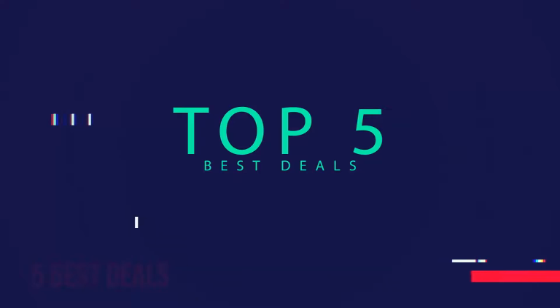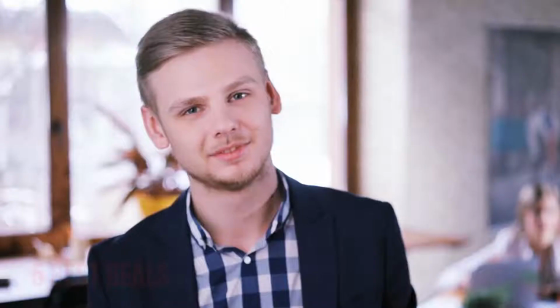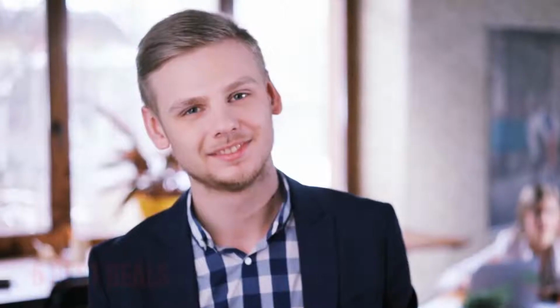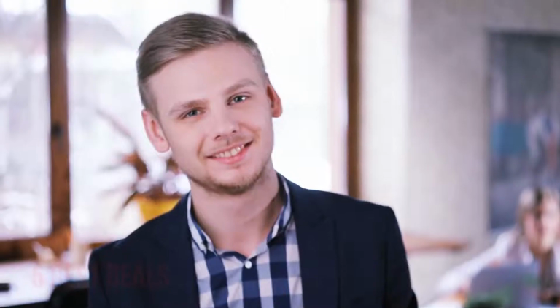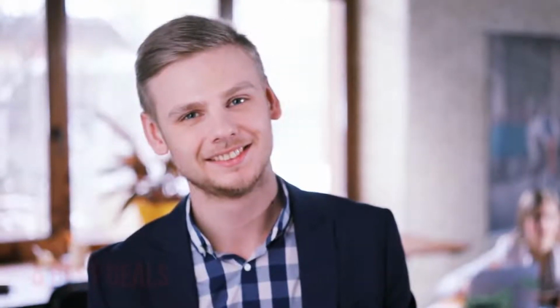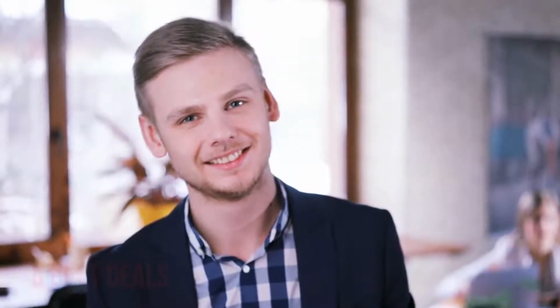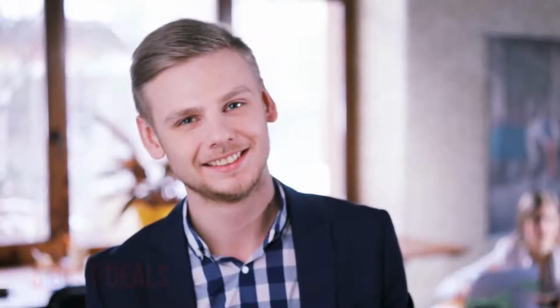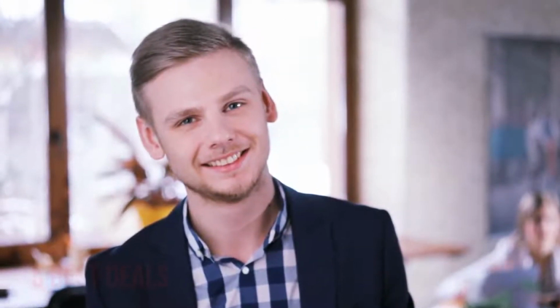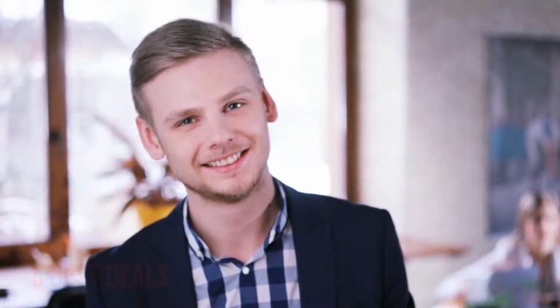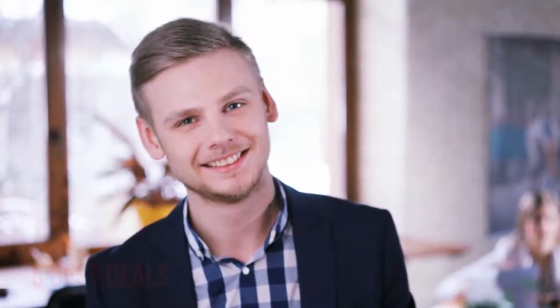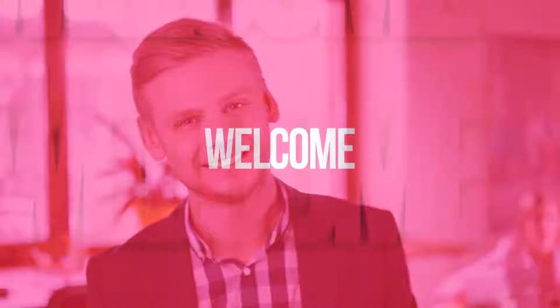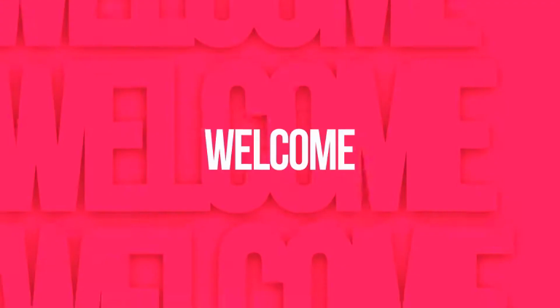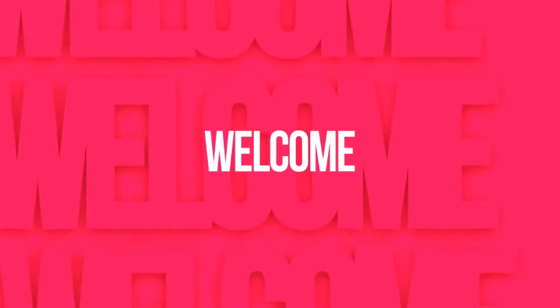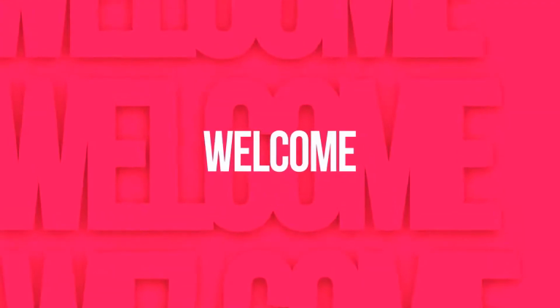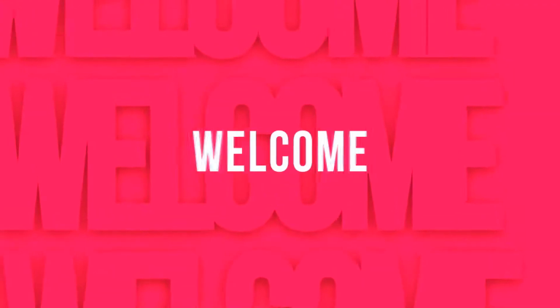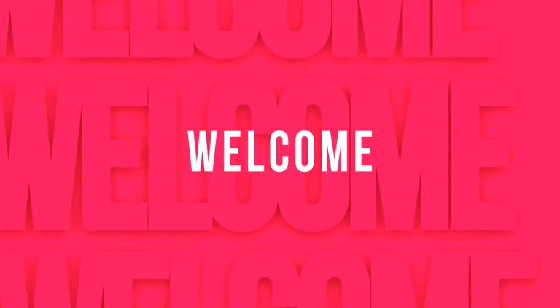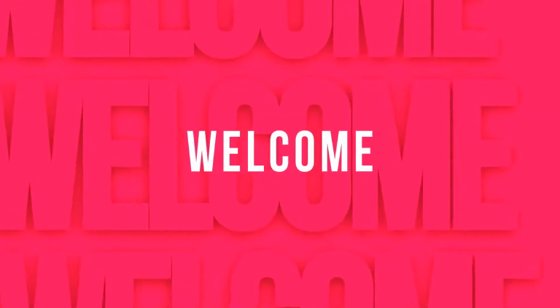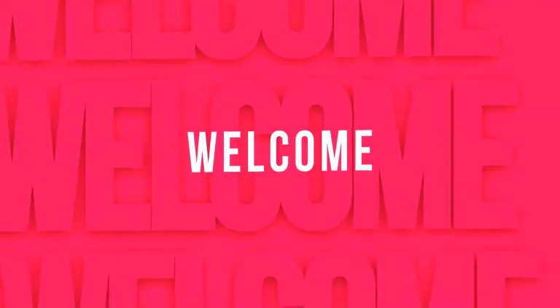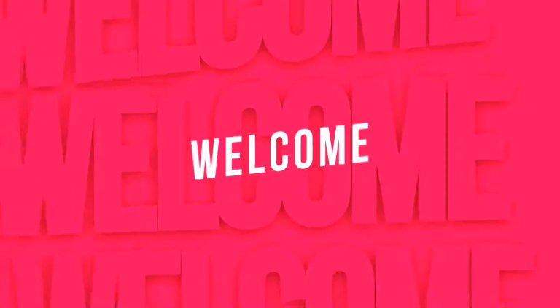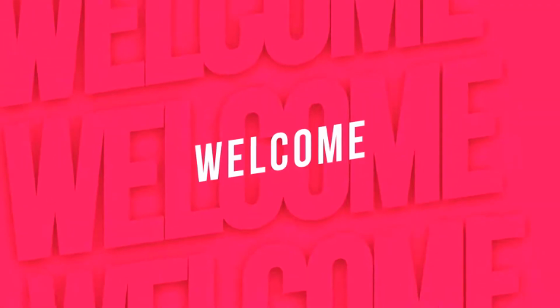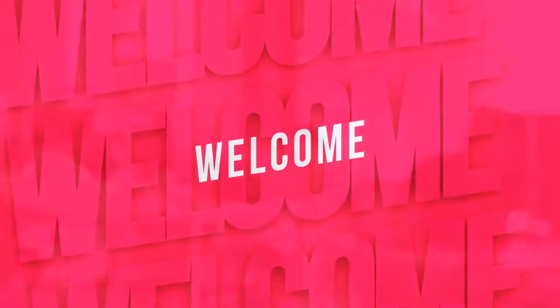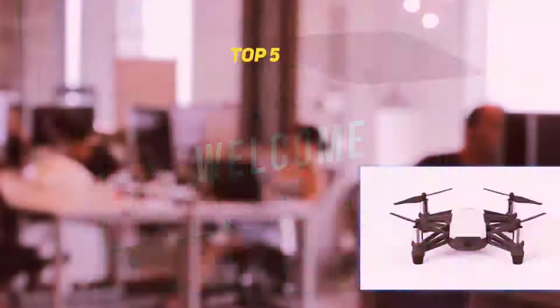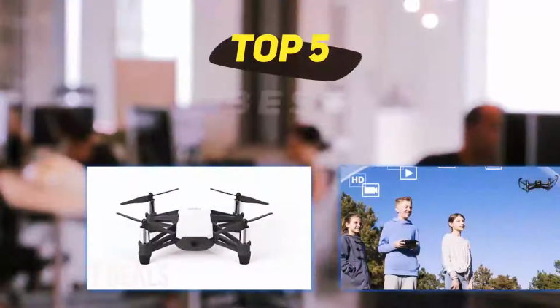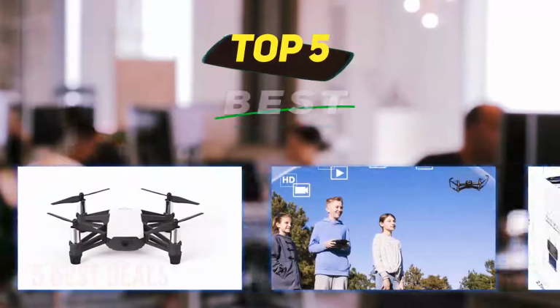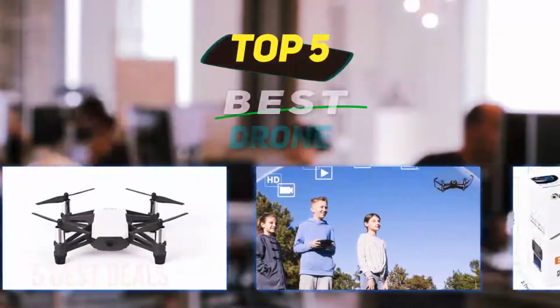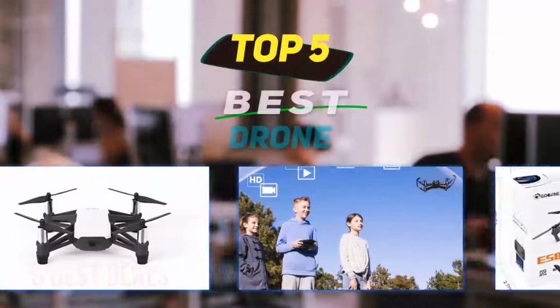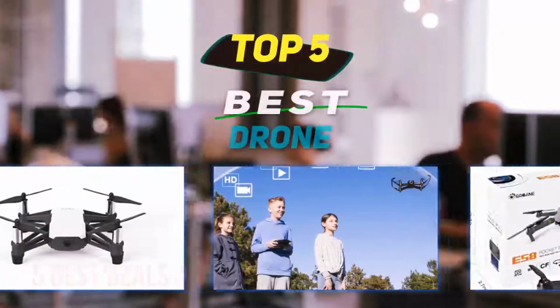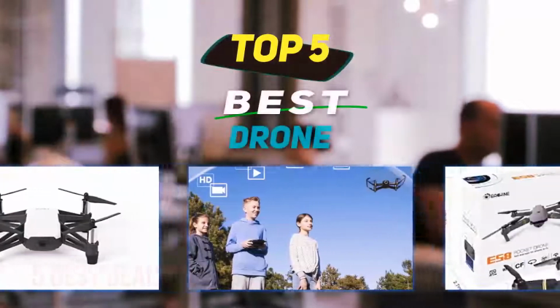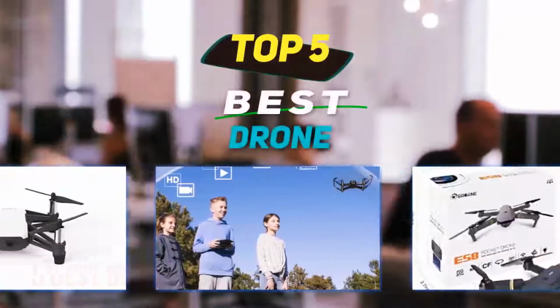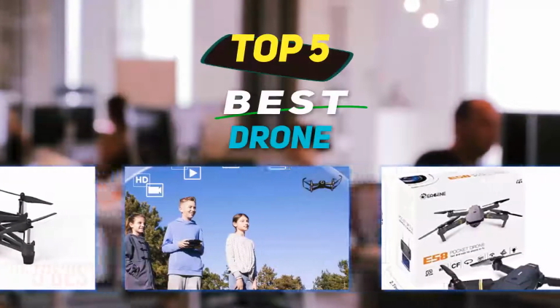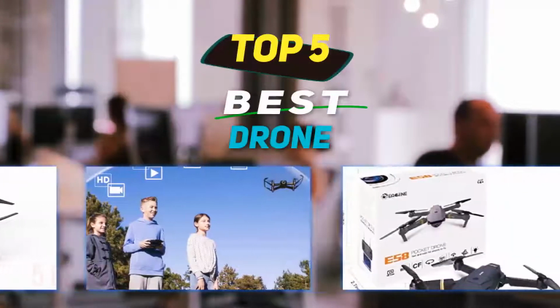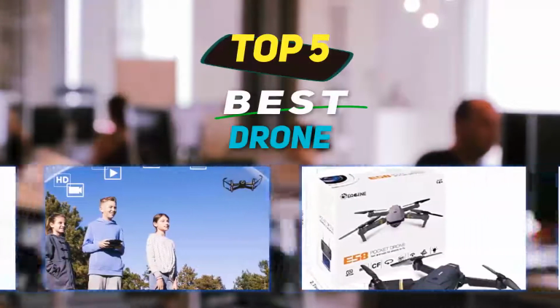Hey guys, welcome back to my channel. In this video I'm going to talk about the top 5 best drones.